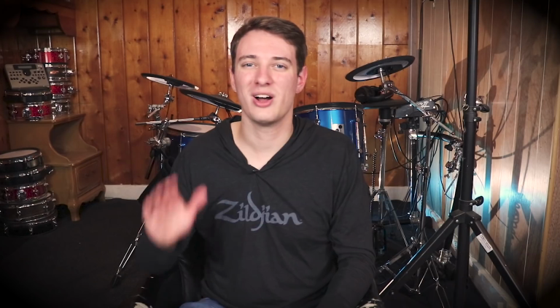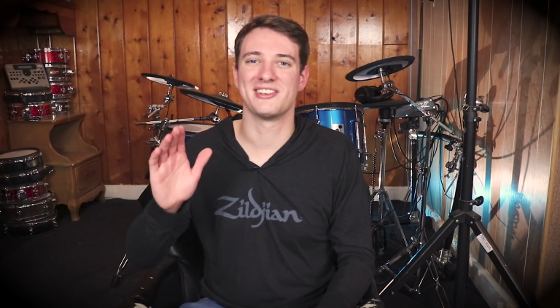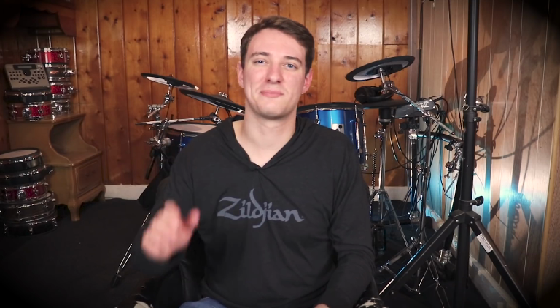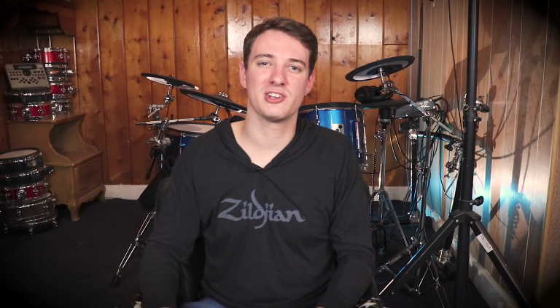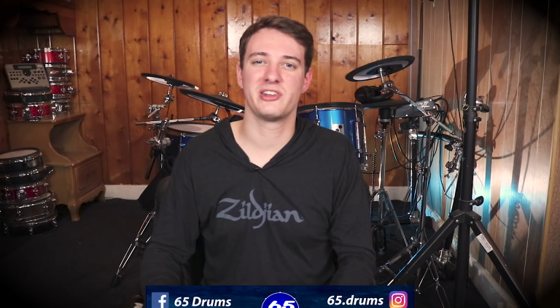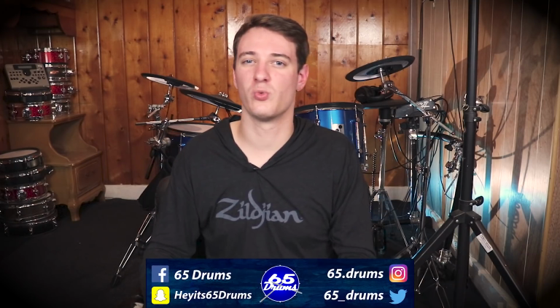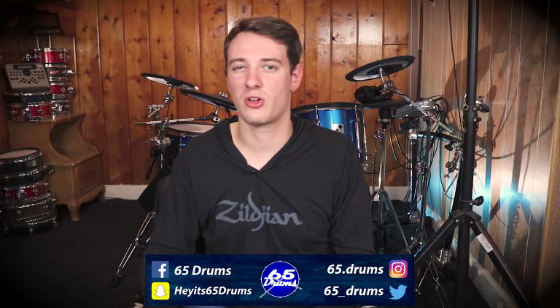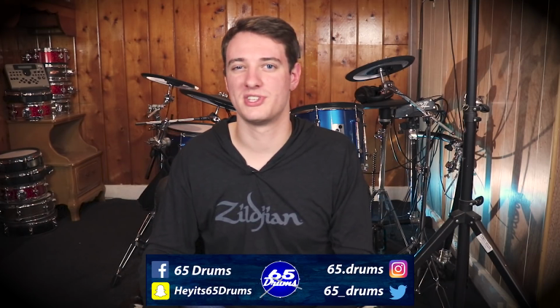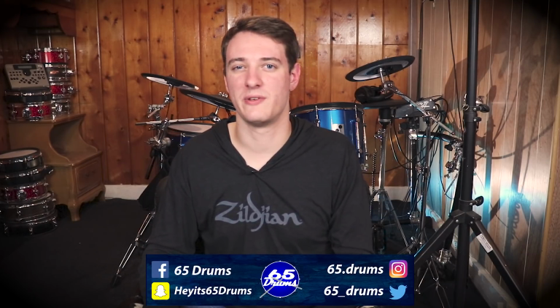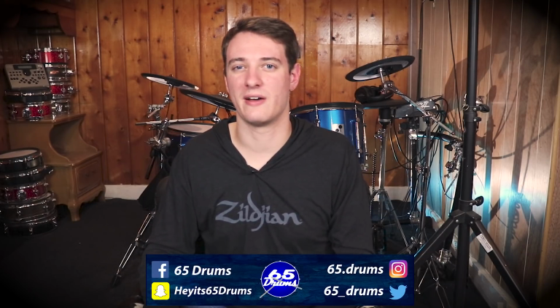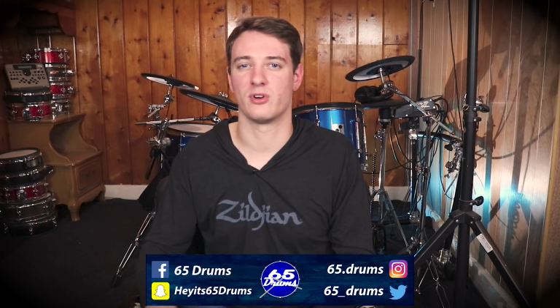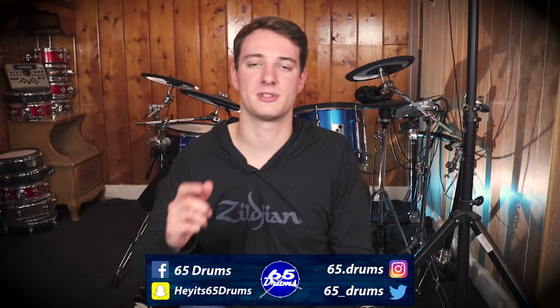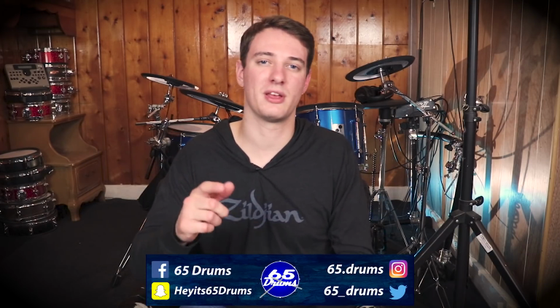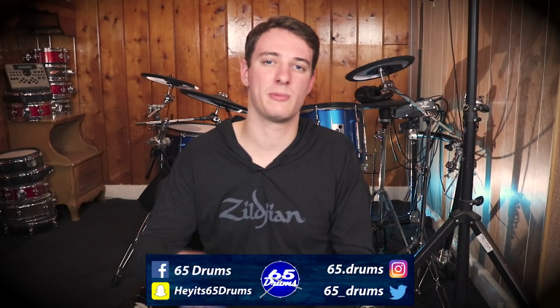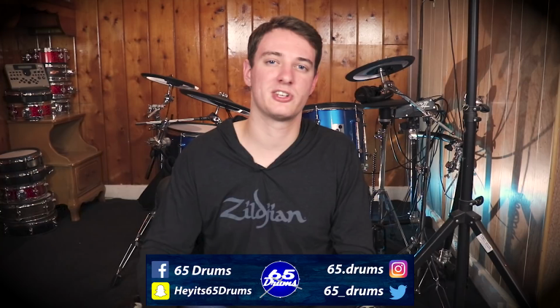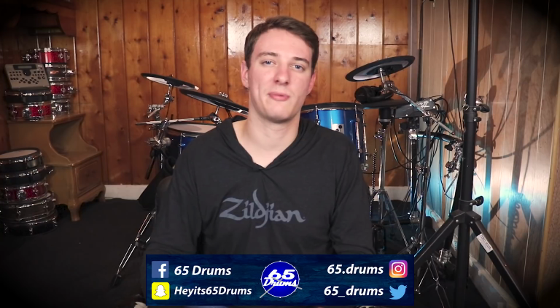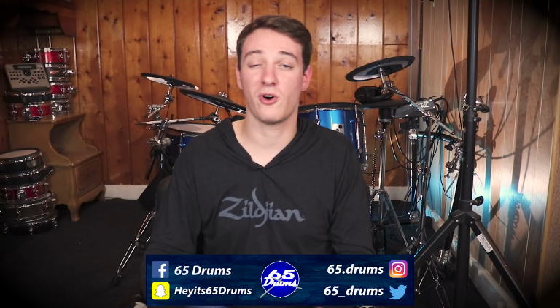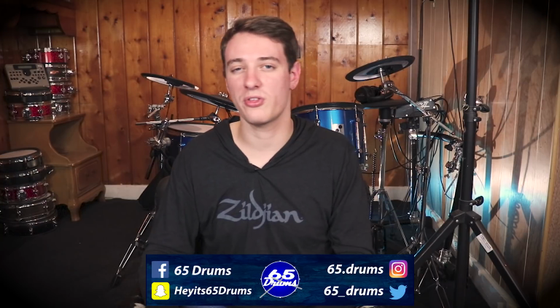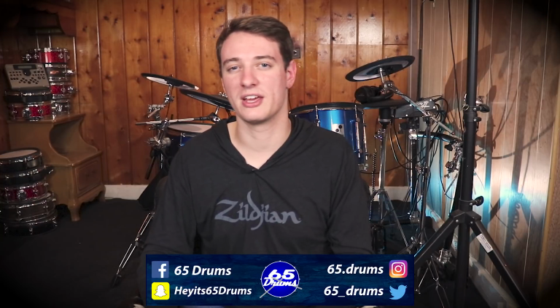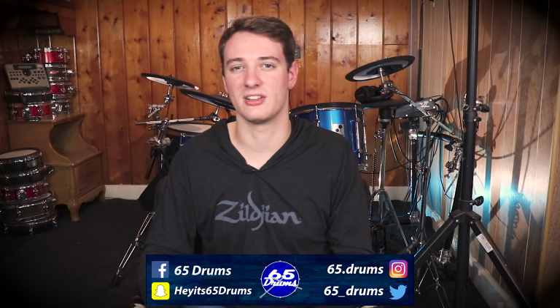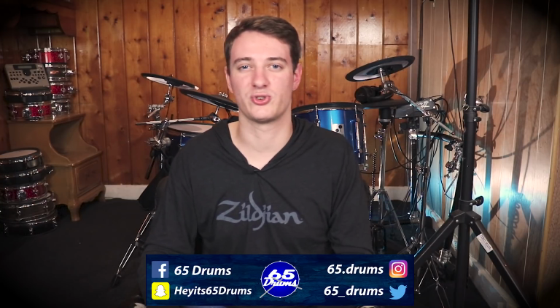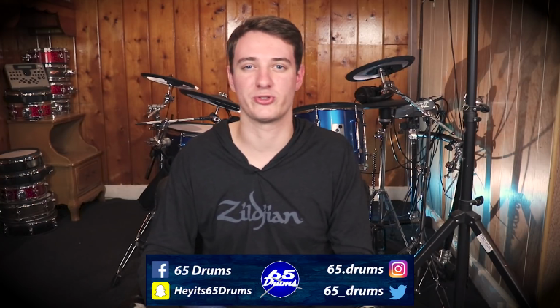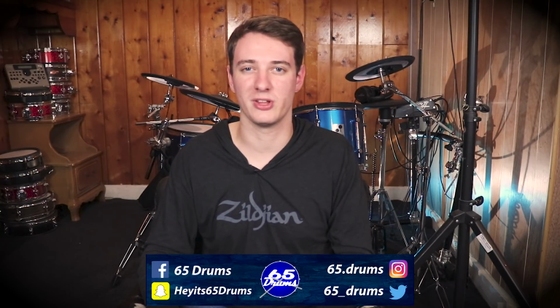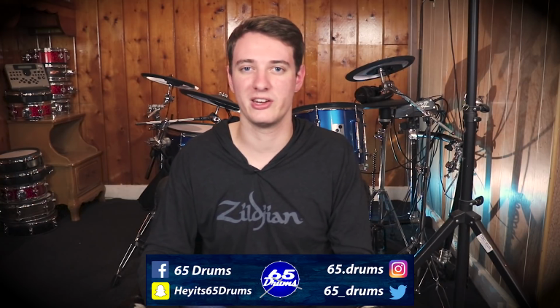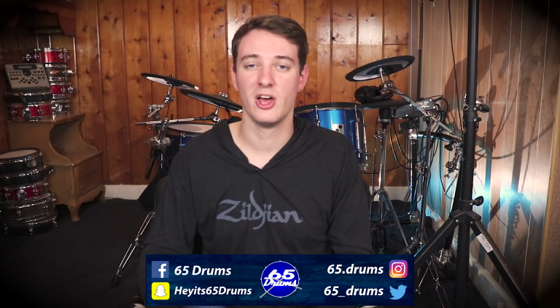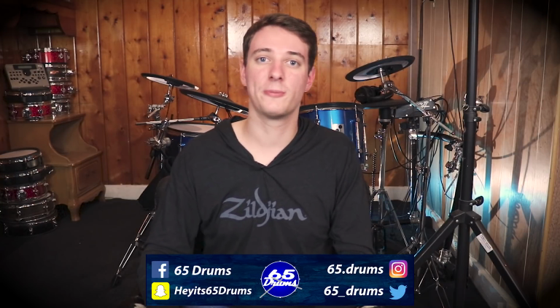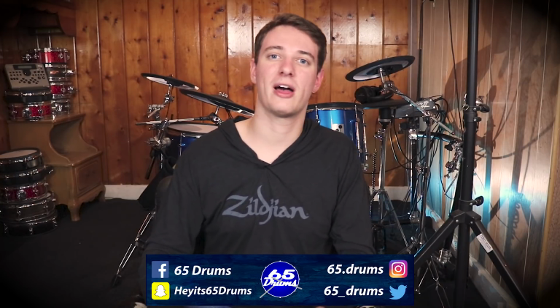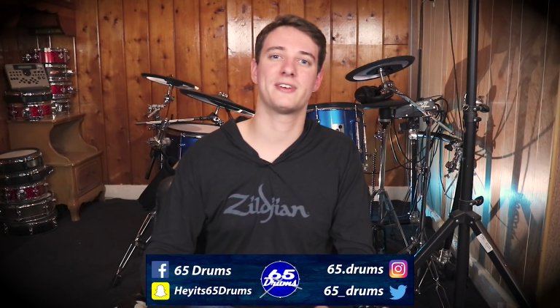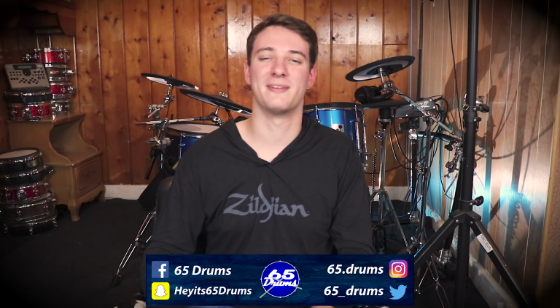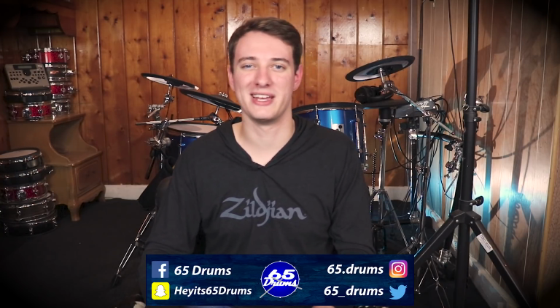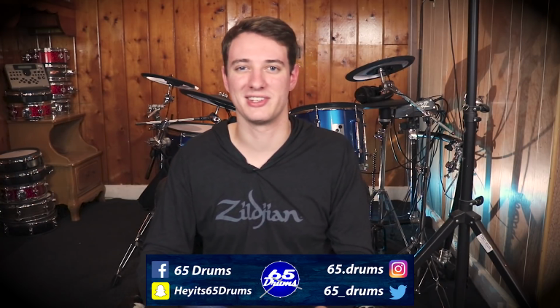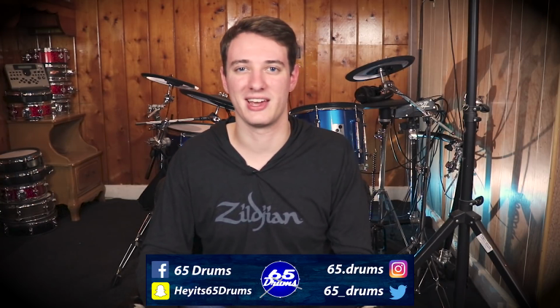What's up? Justin here, welcome to 65 Drums, the place to keep on top of all things electronic drum related. Hope you're all having an amazing day.